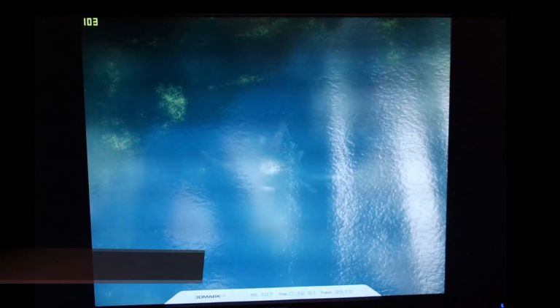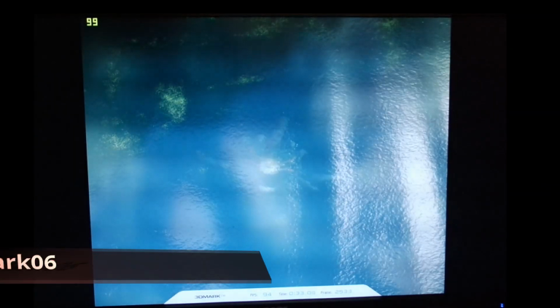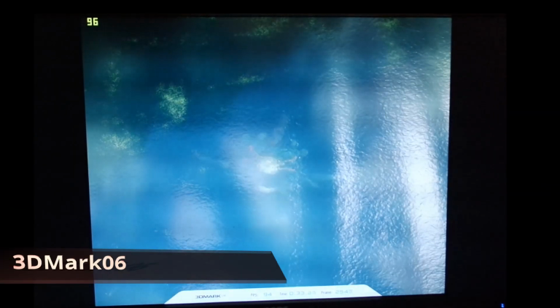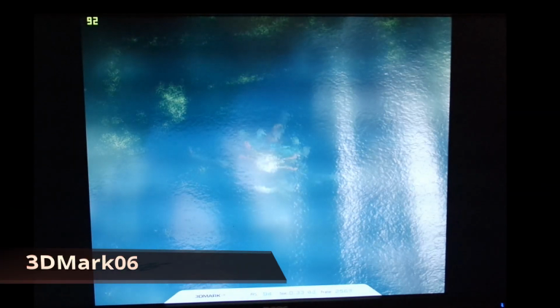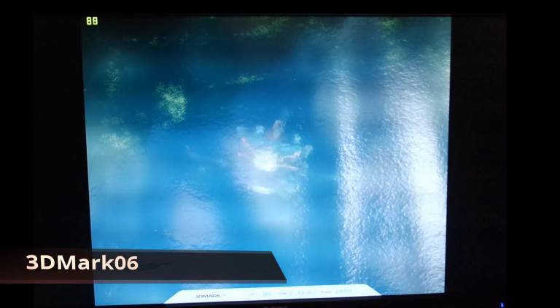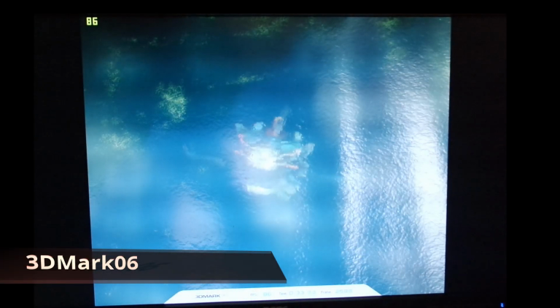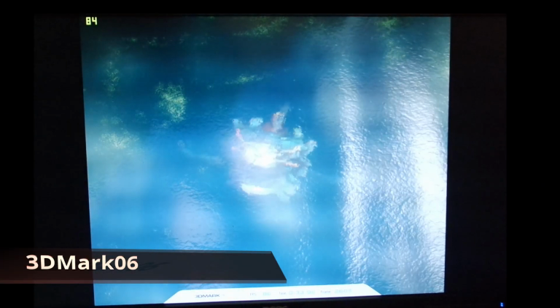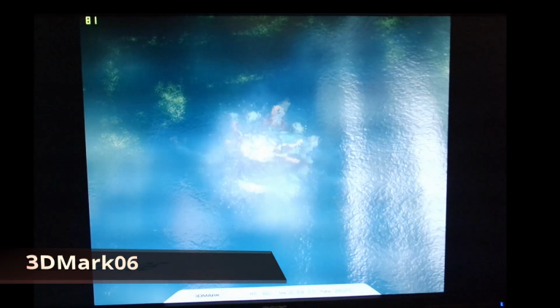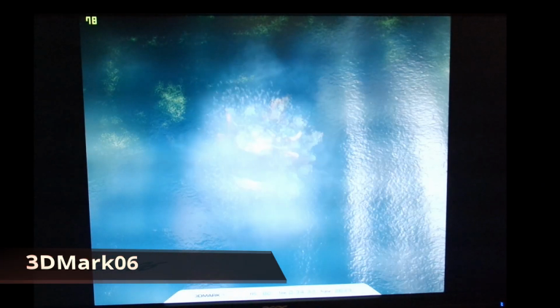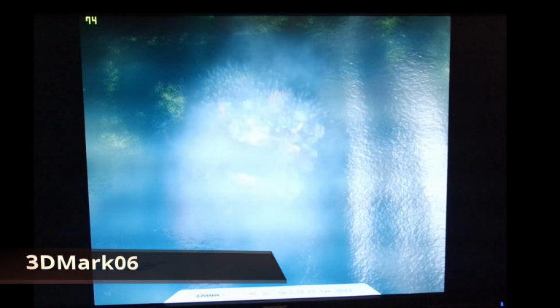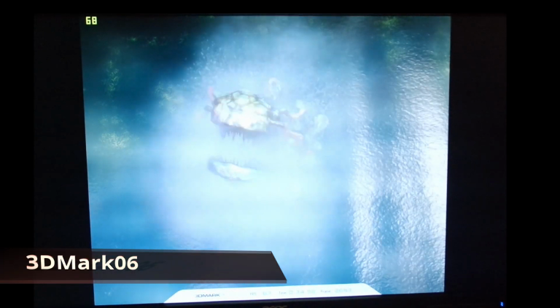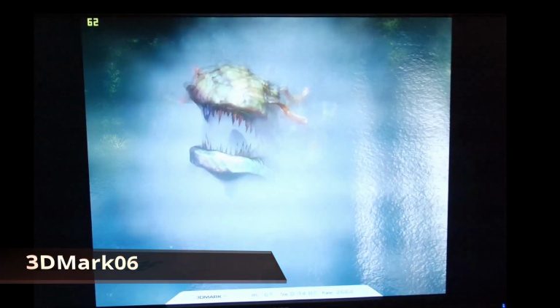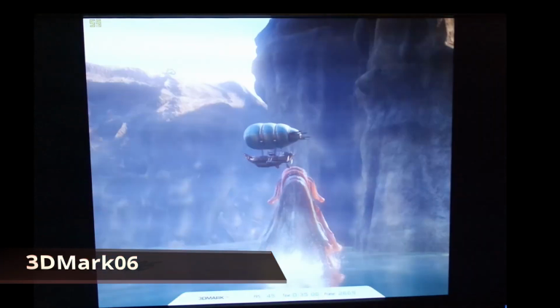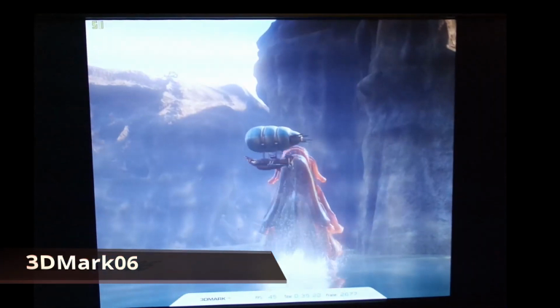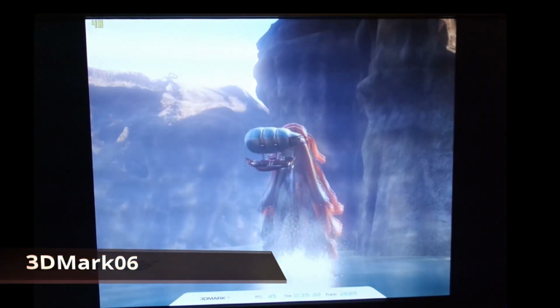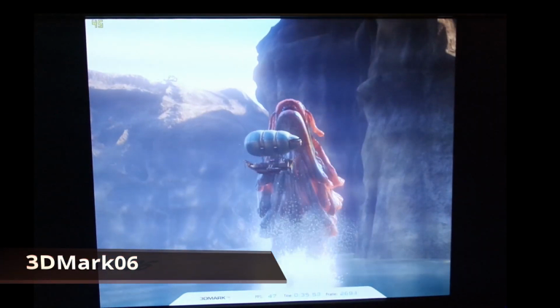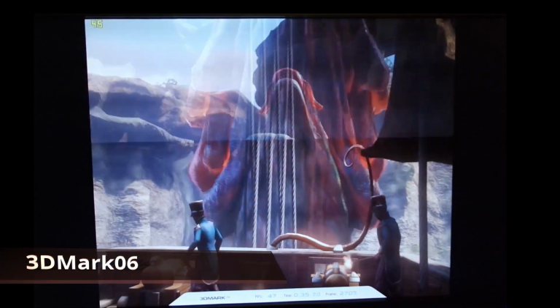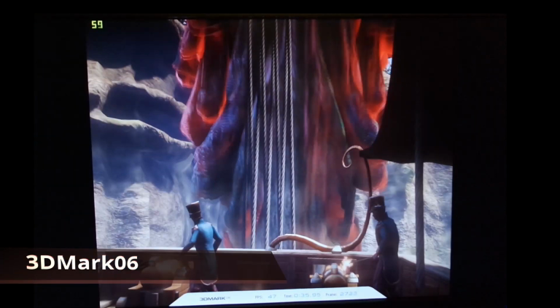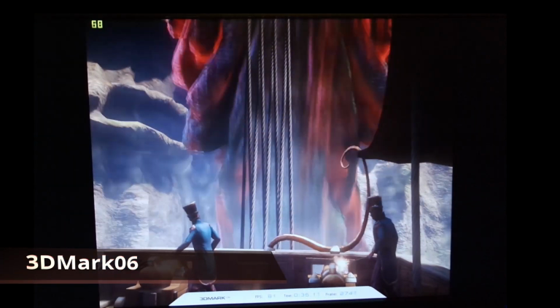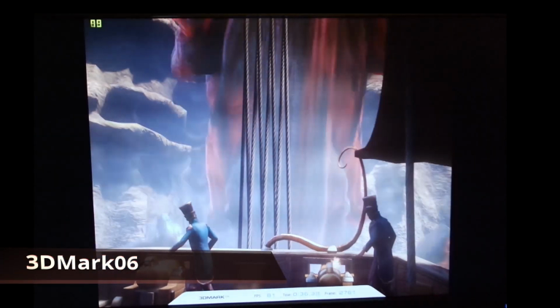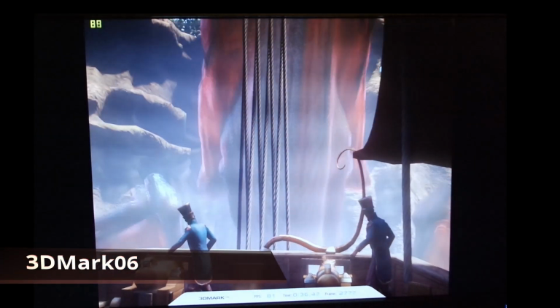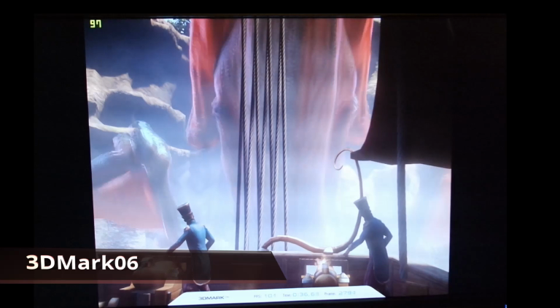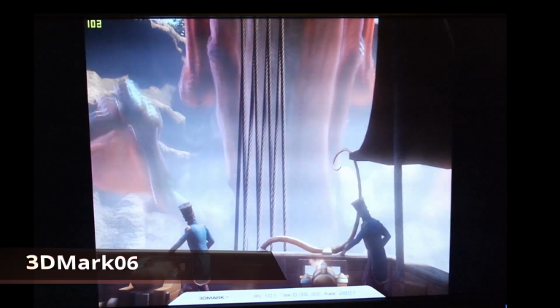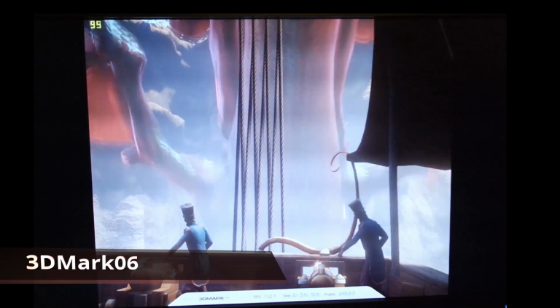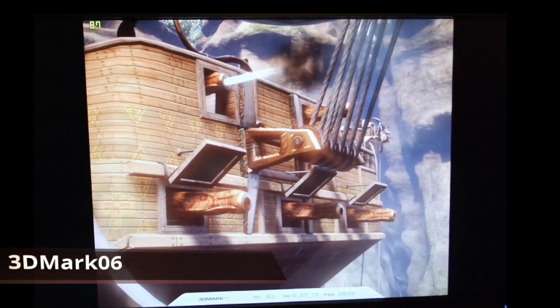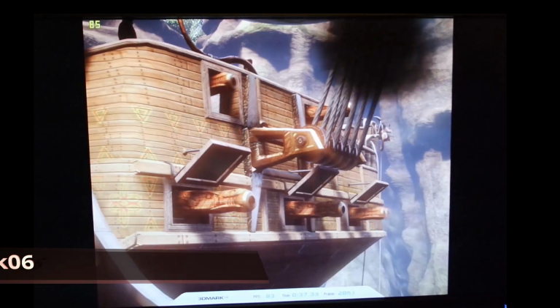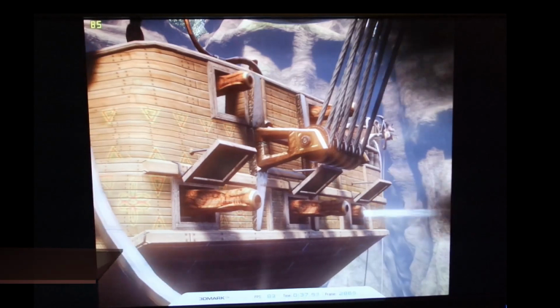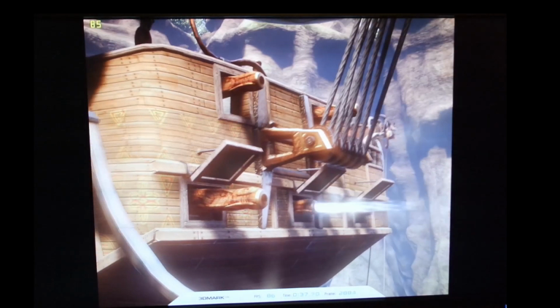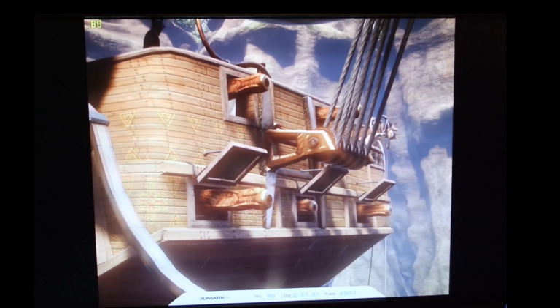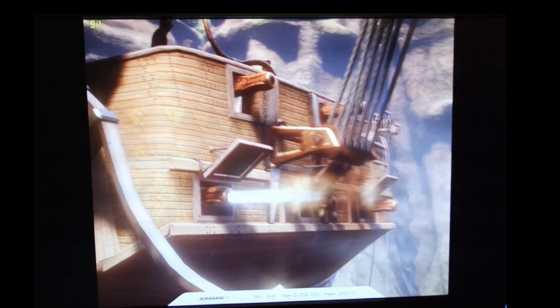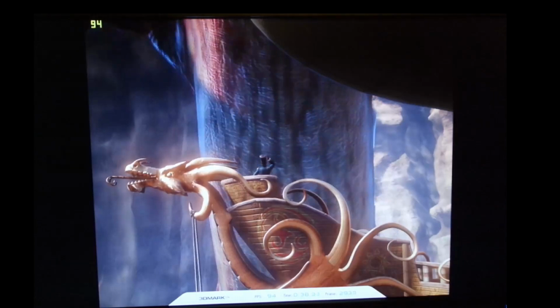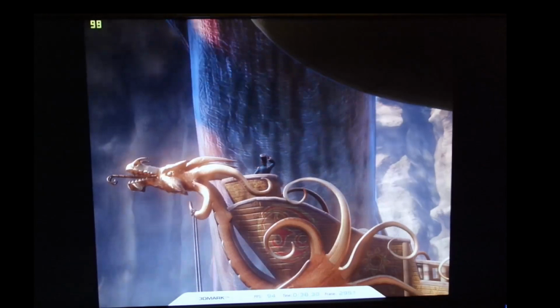Finally, a bit of benchmarking with 3DMark — not much to compare it to right now, but it might be interesting to look back on in future videos.